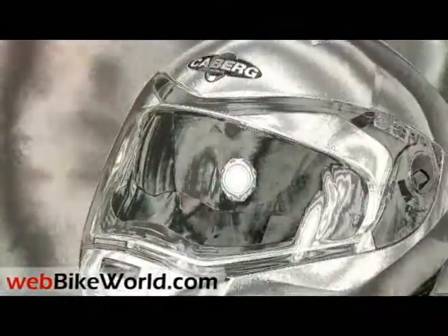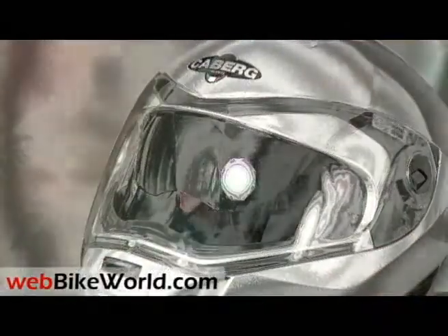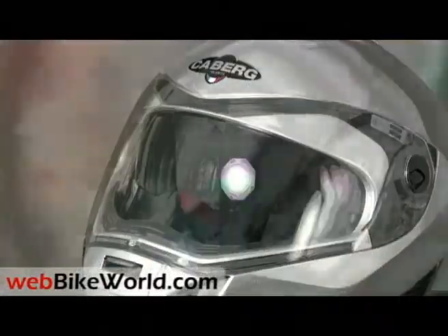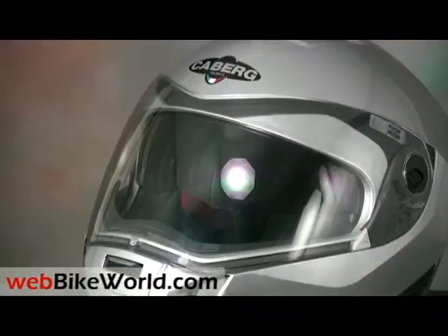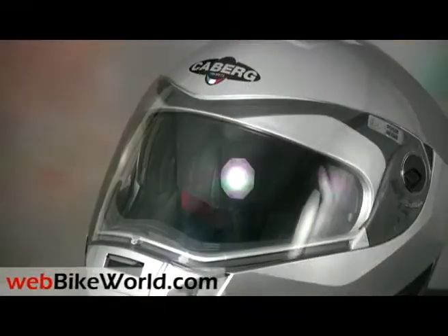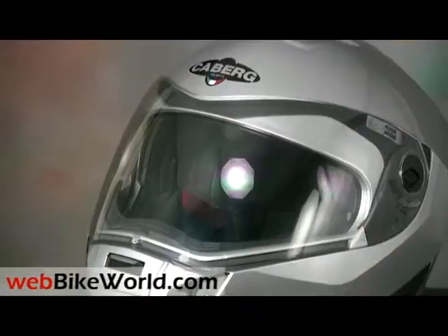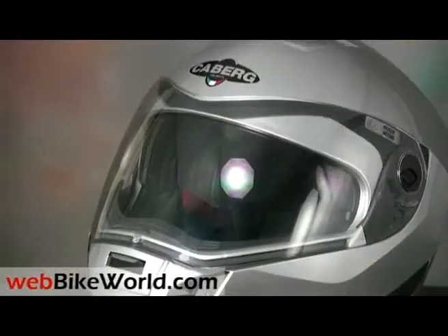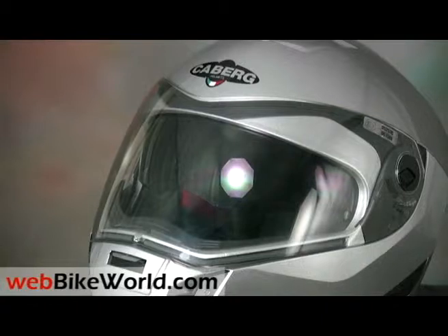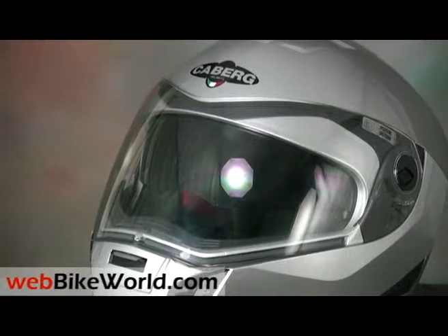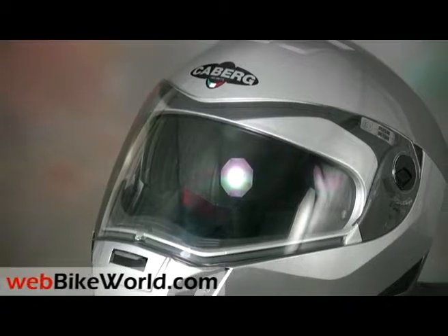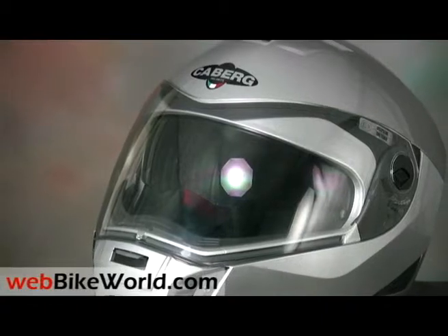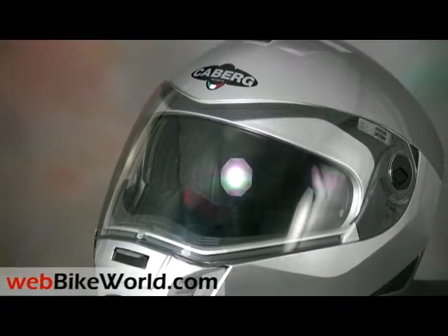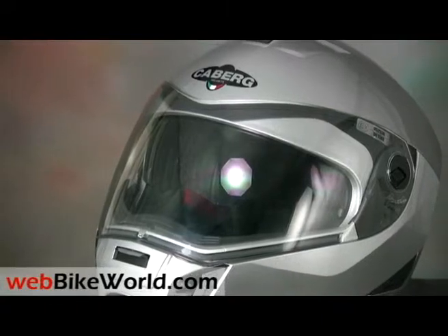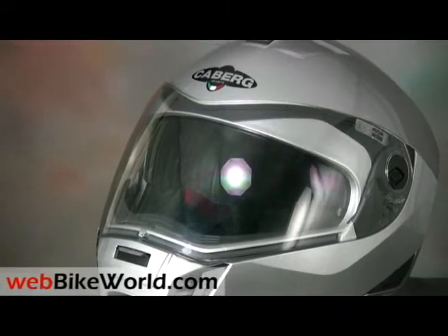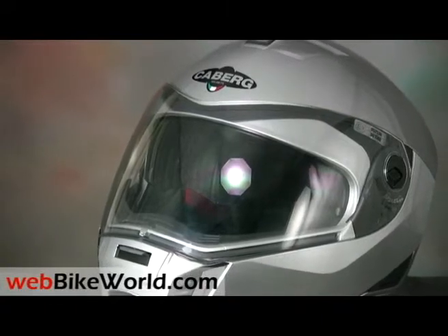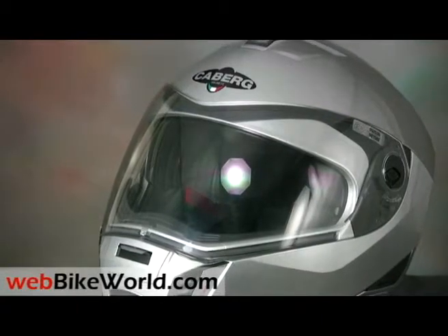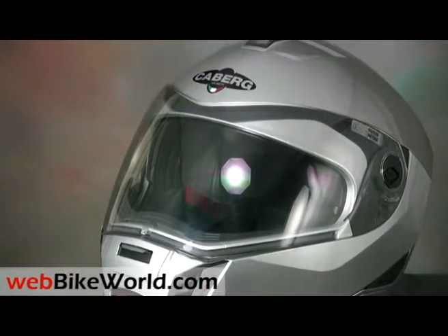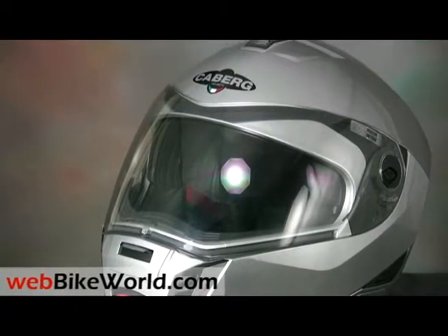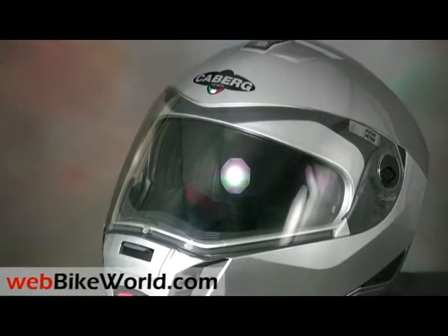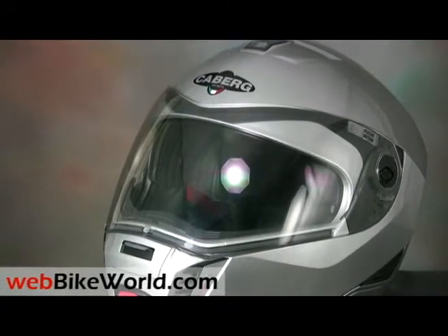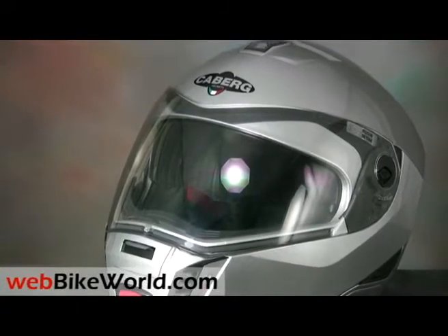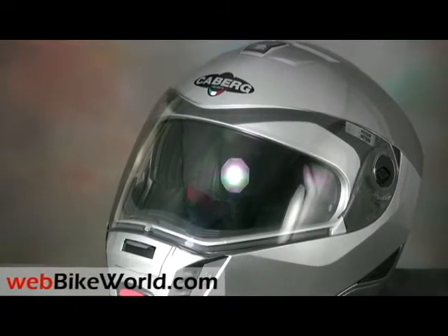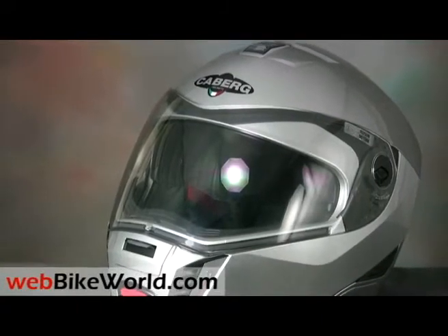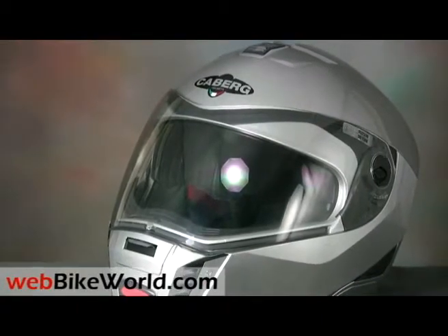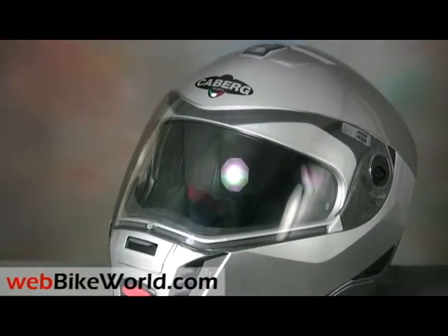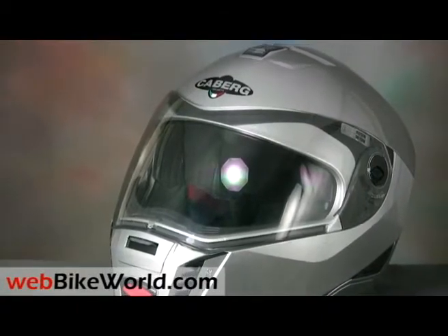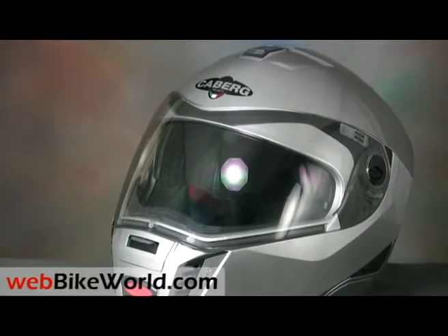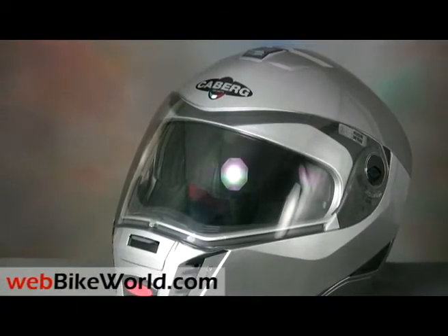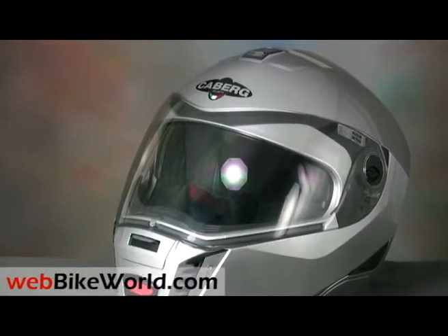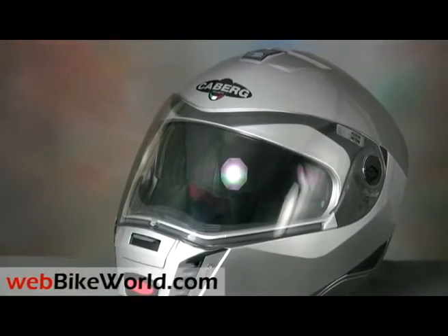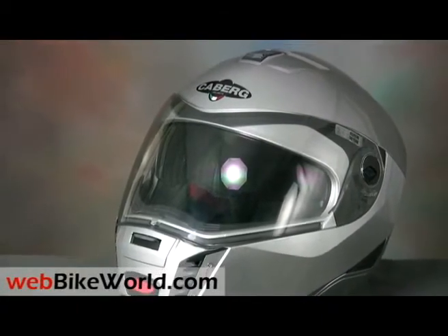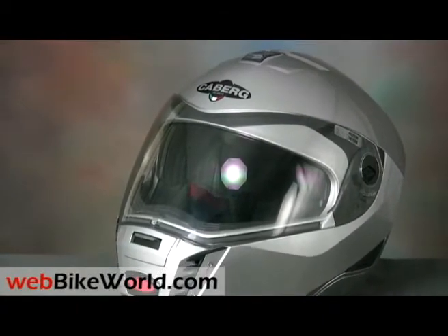So that's the WebBikeWorld.com quick video tour of the Keberg Sintesi flip-up motorcycle helmet.